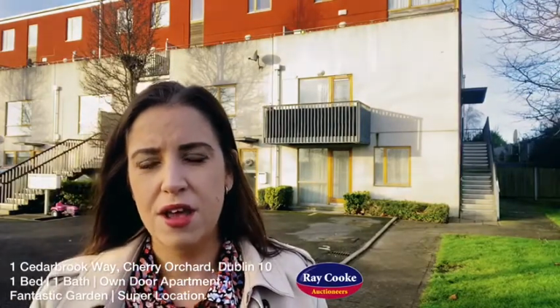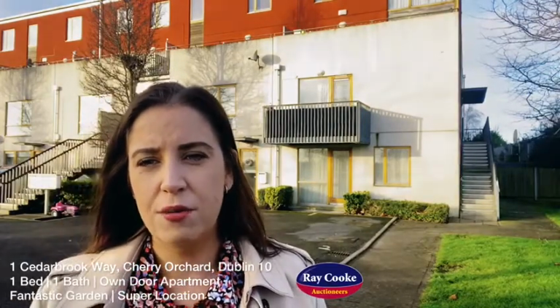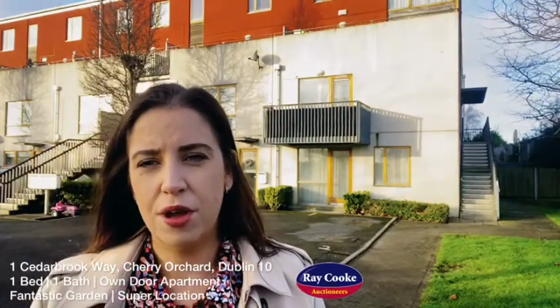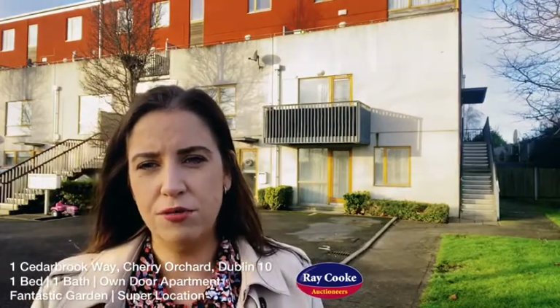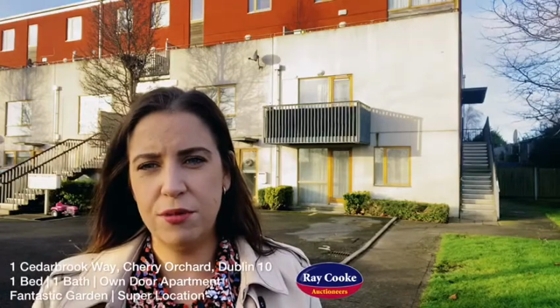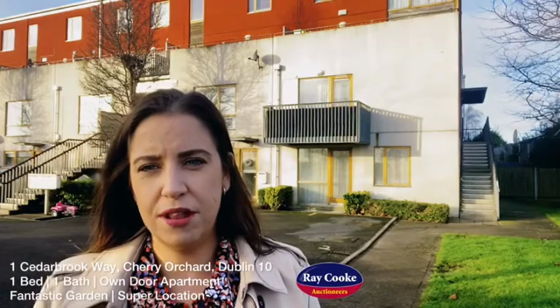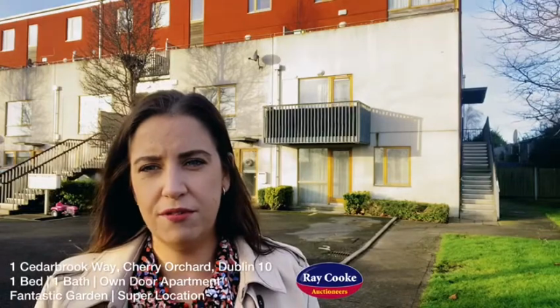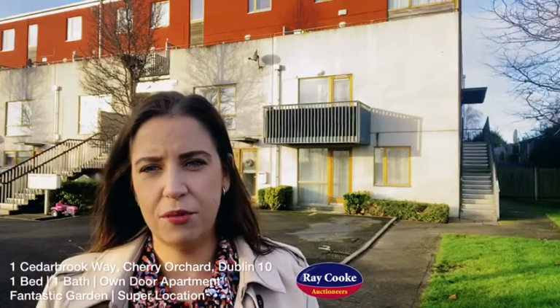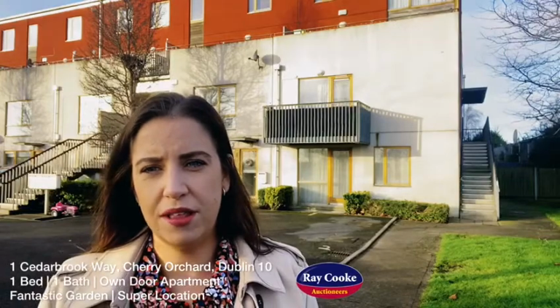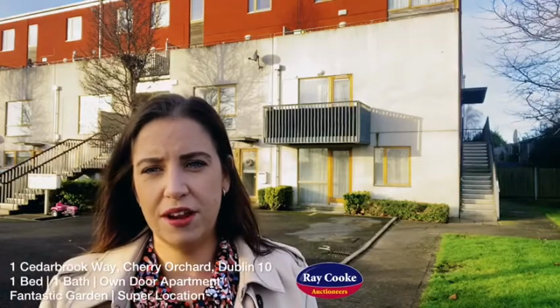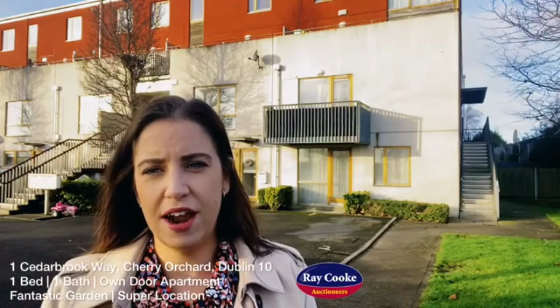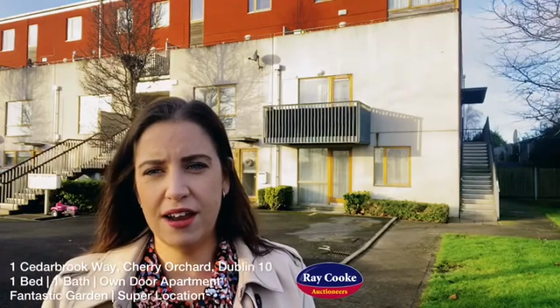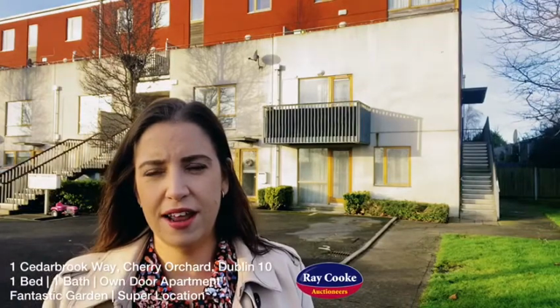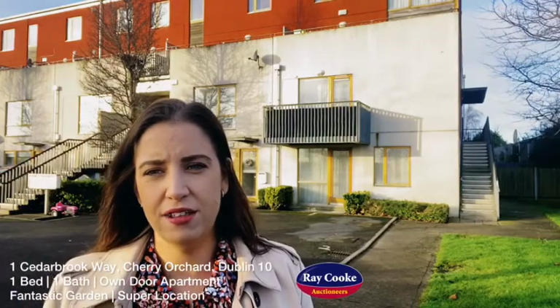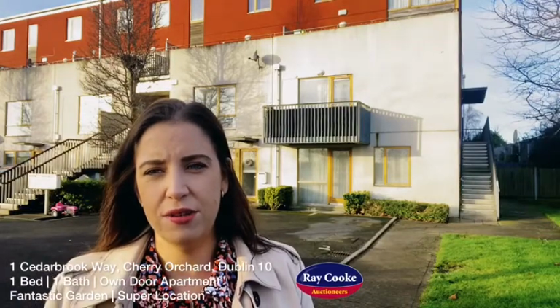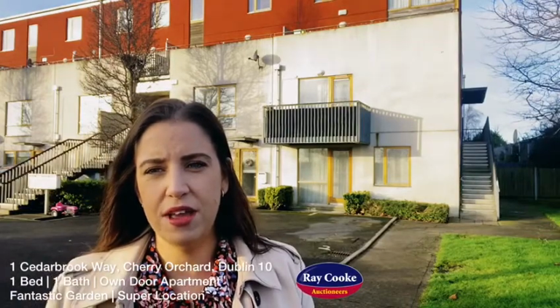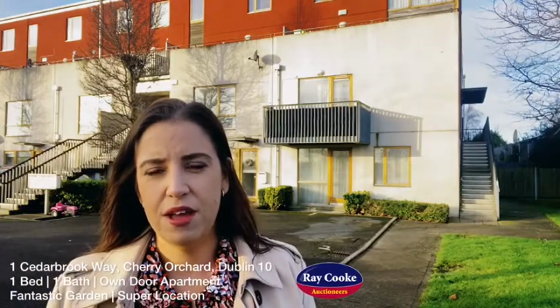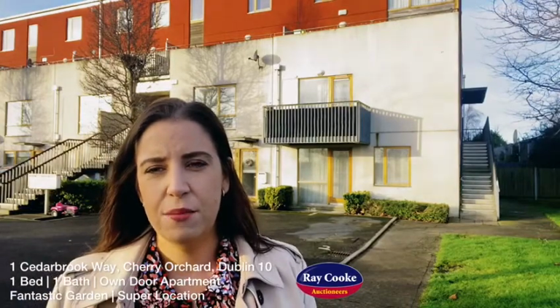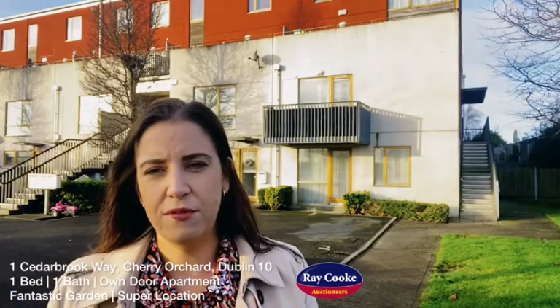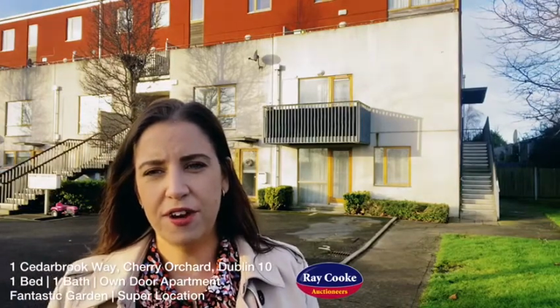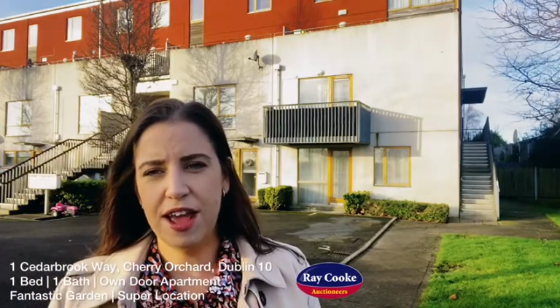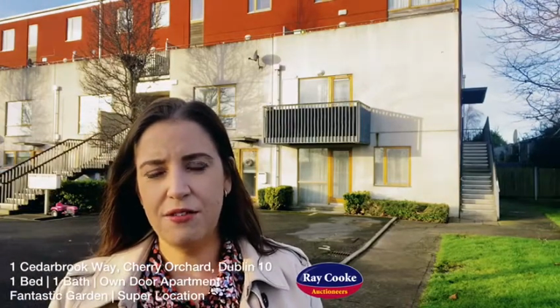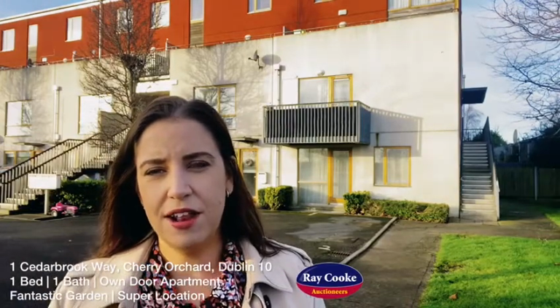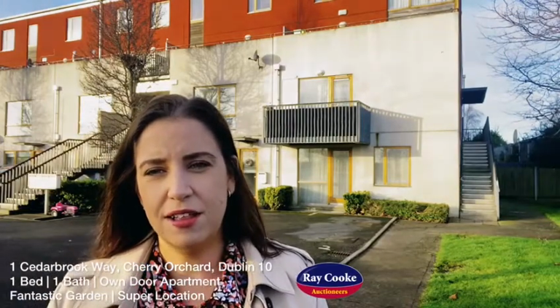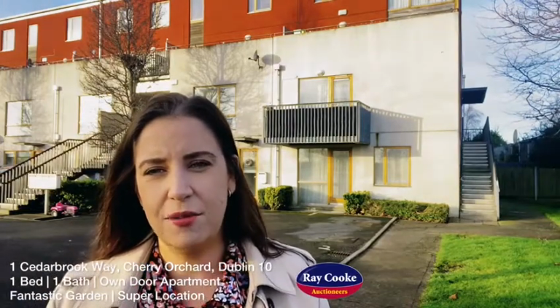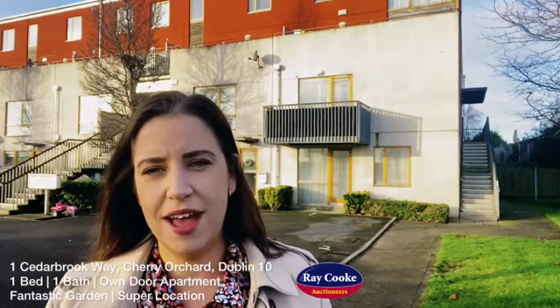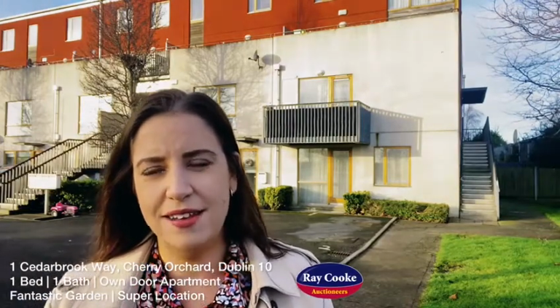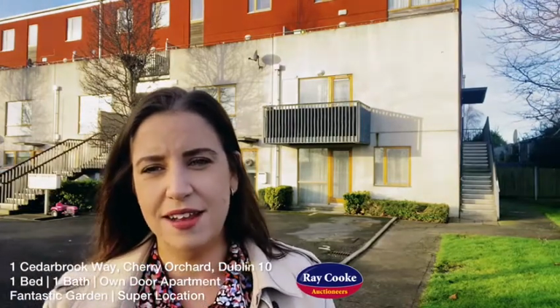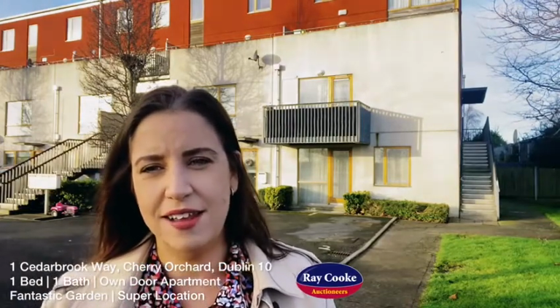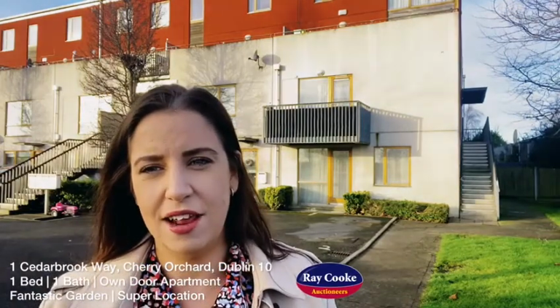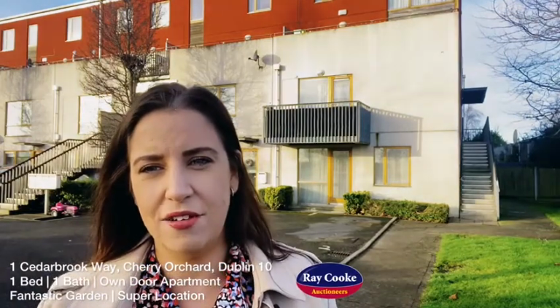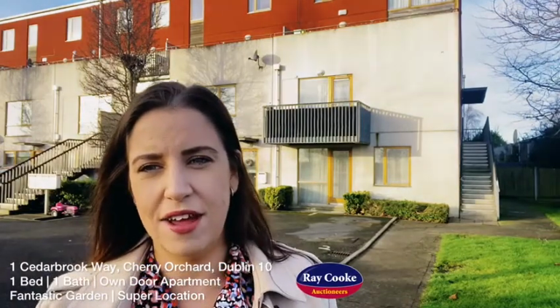We're going to commence viewings here early next week. But for now, let's go ahead and take a look around.